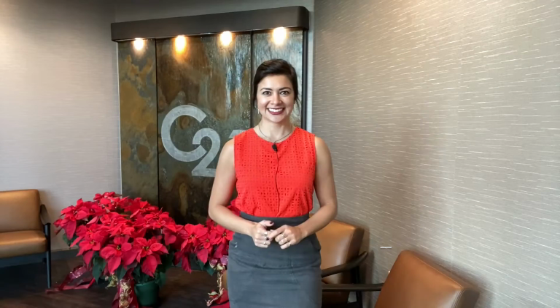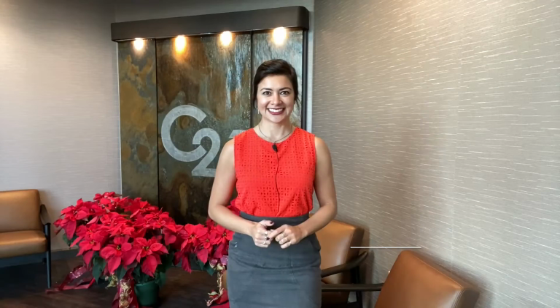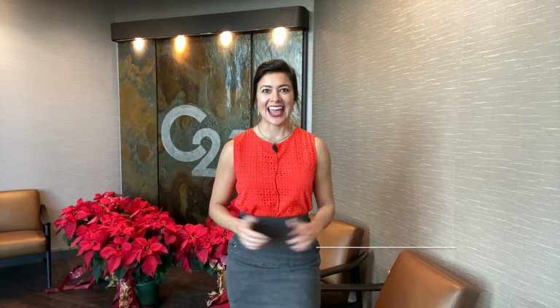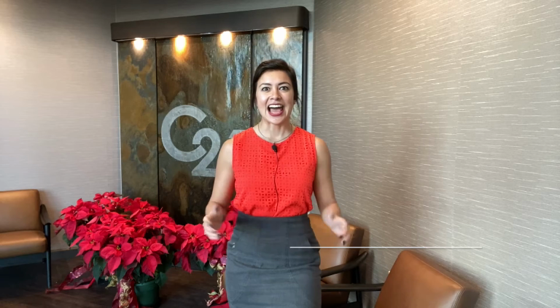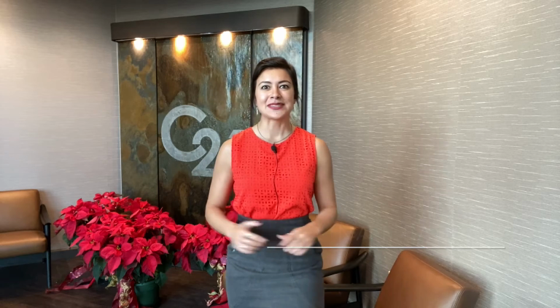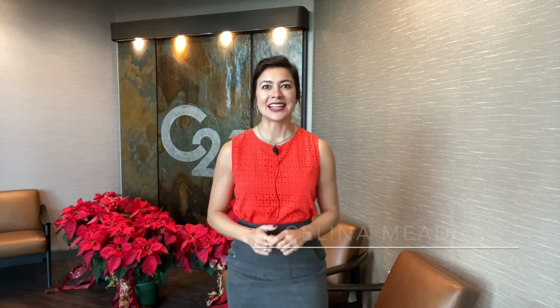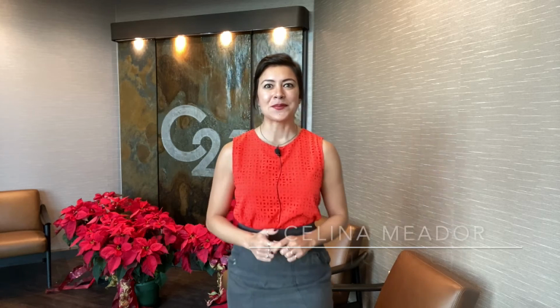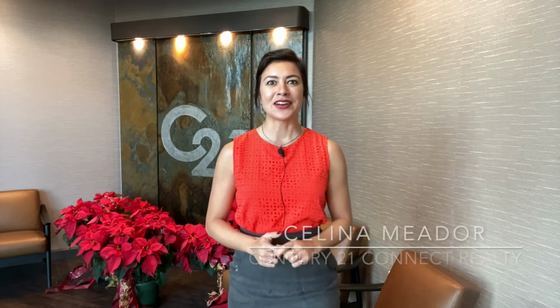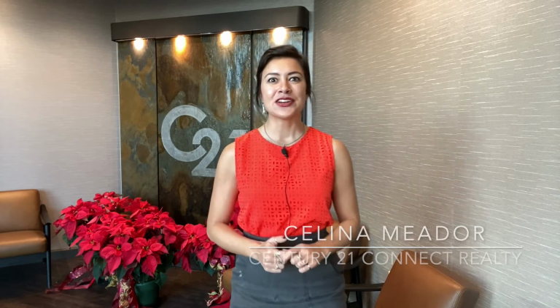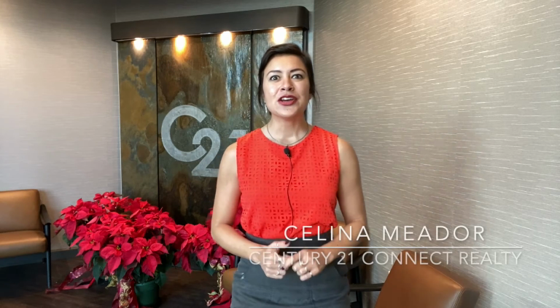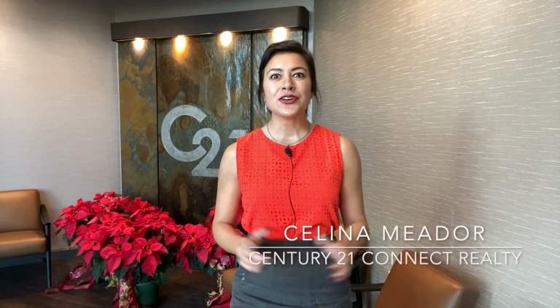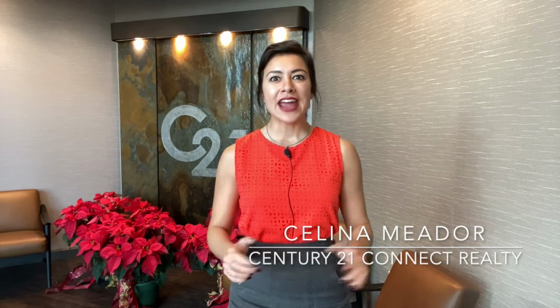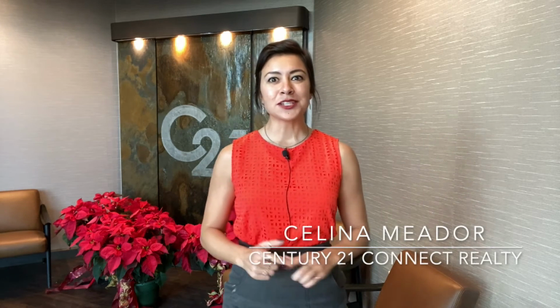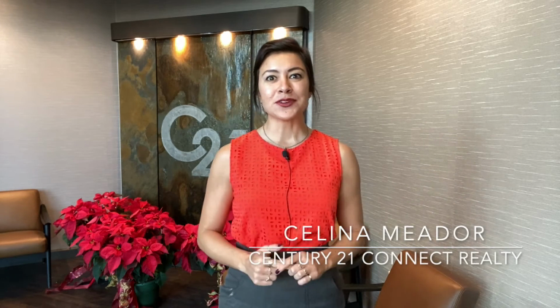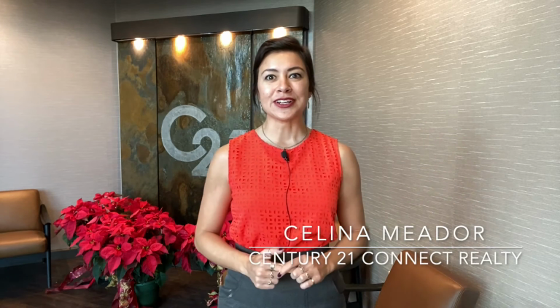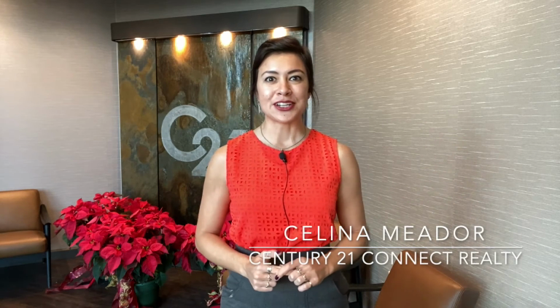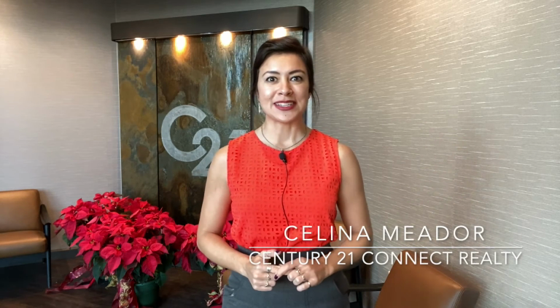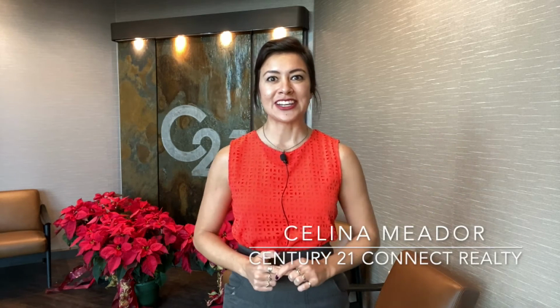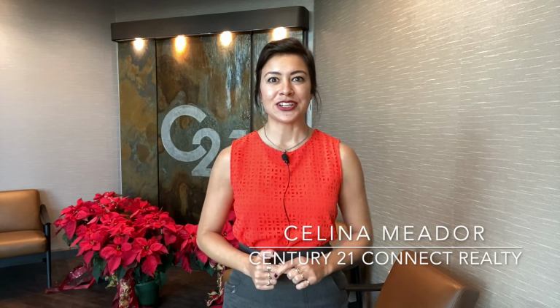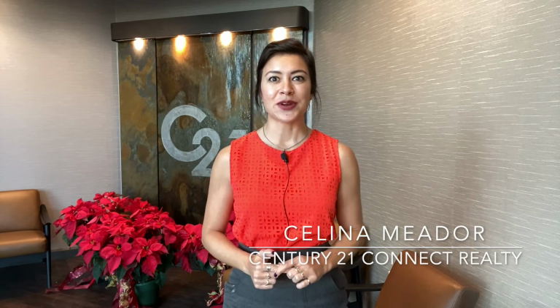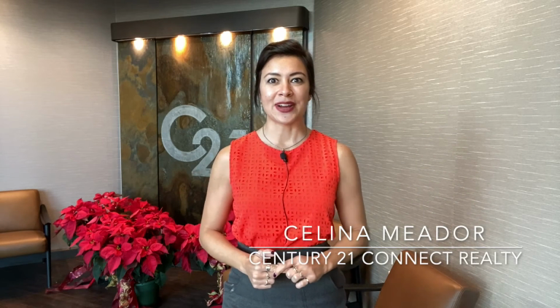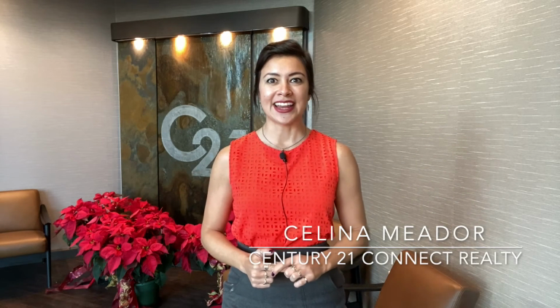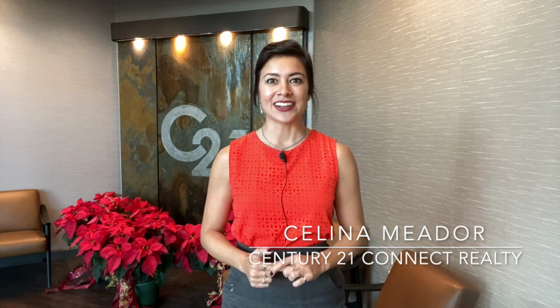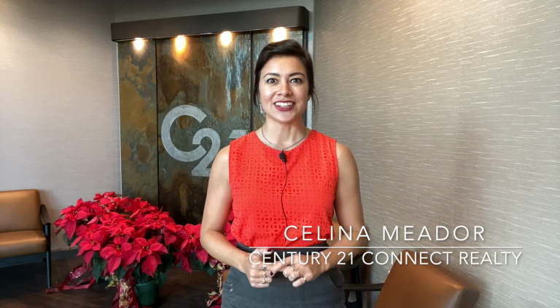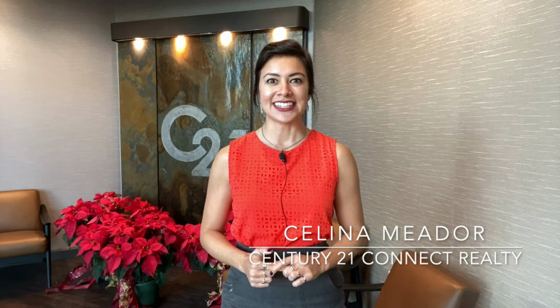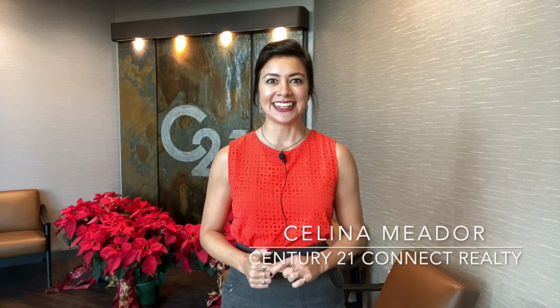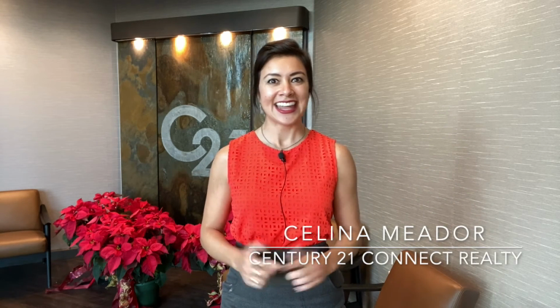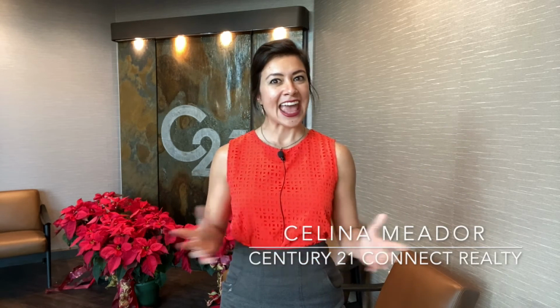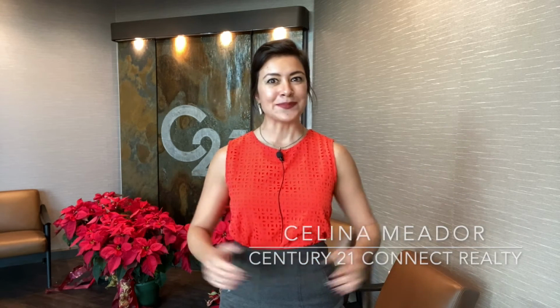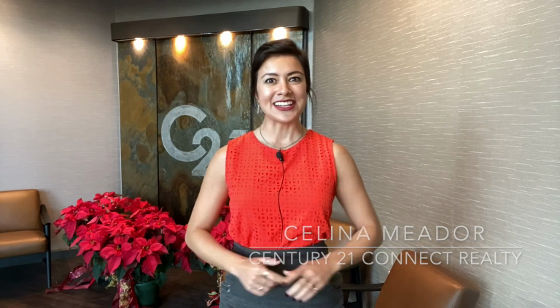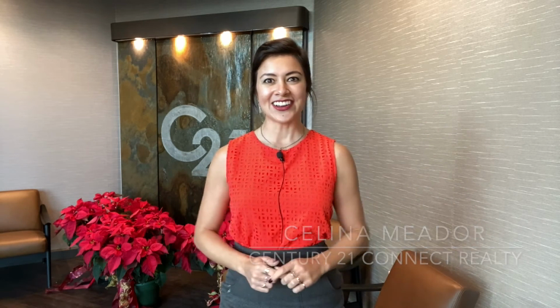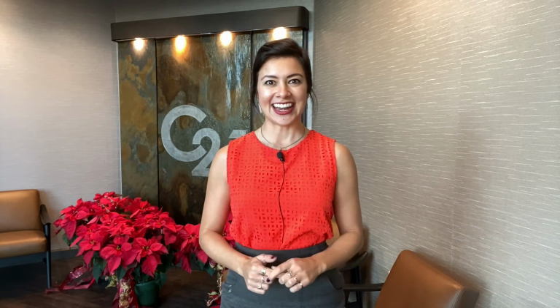I'm Selena Meador, your expert realtor with Century 21 Connect Realty. Happy decorating!